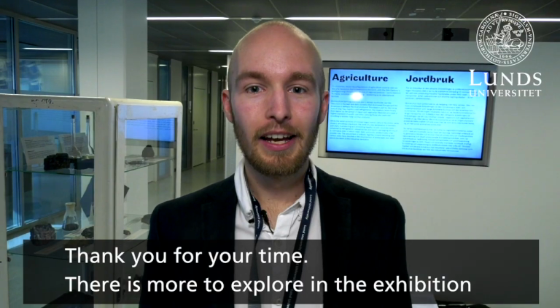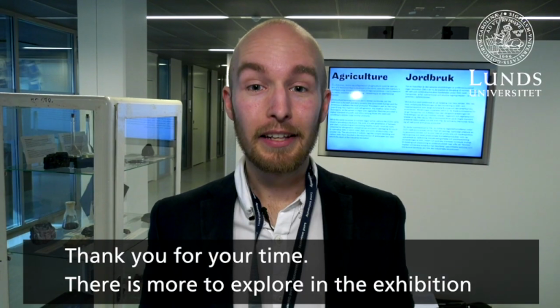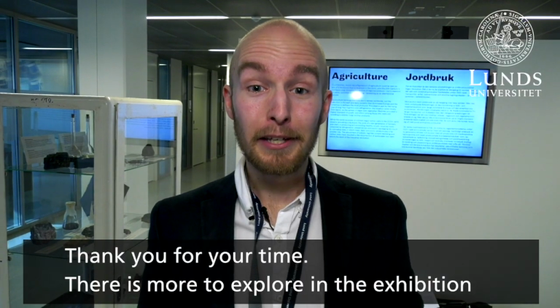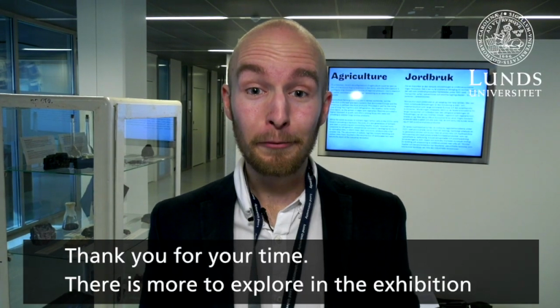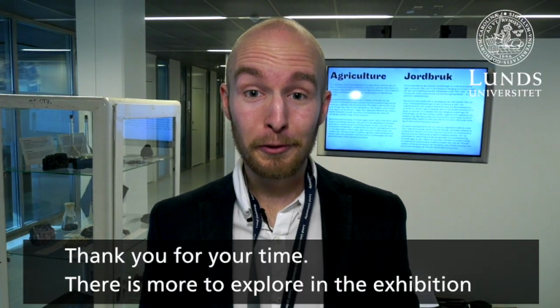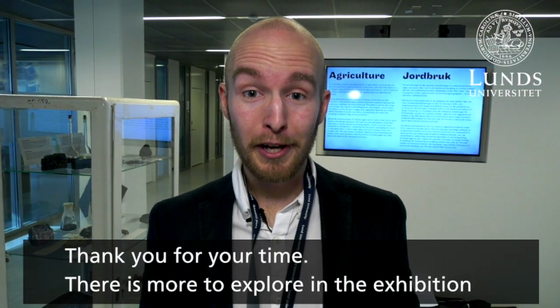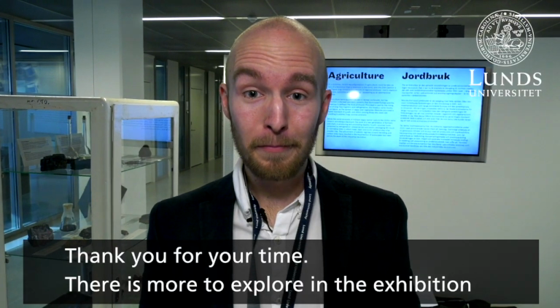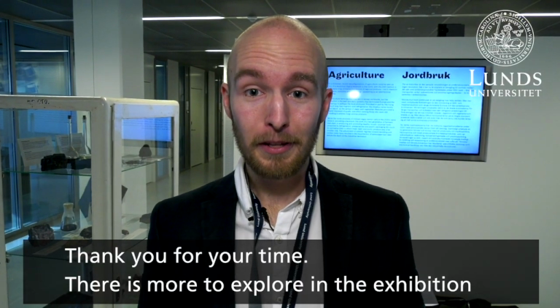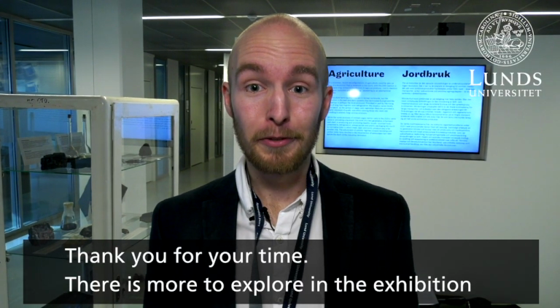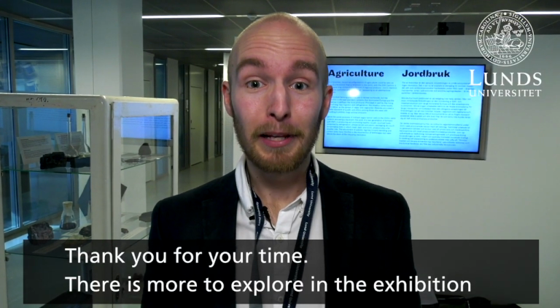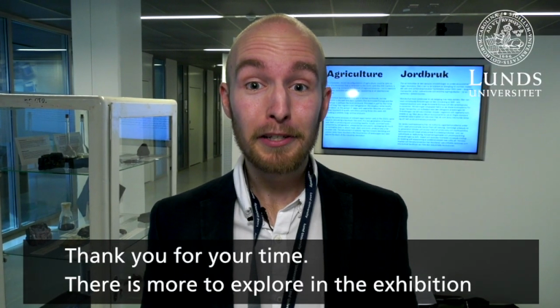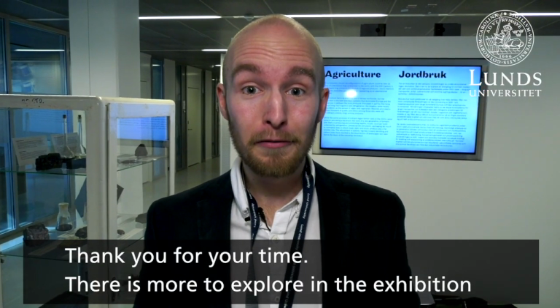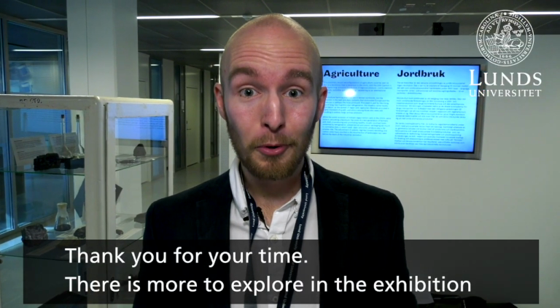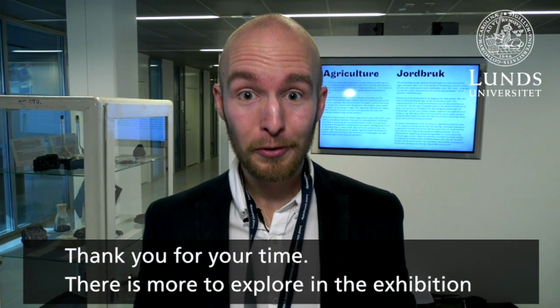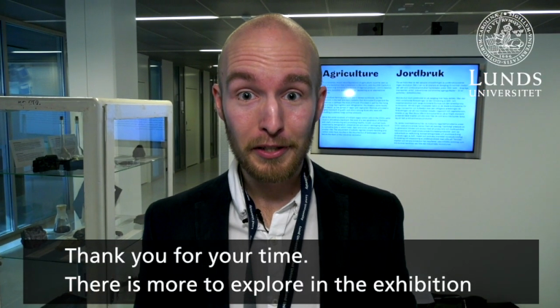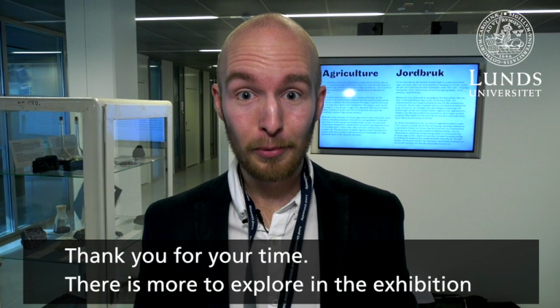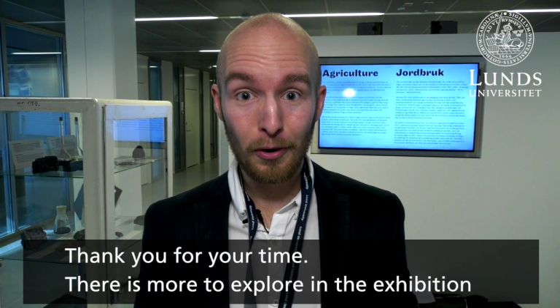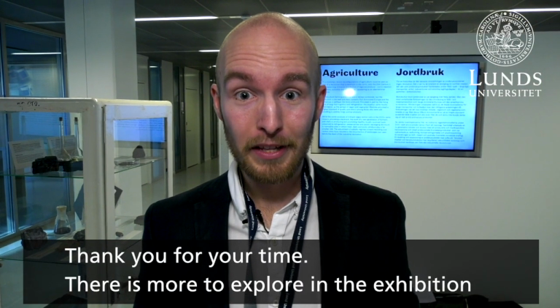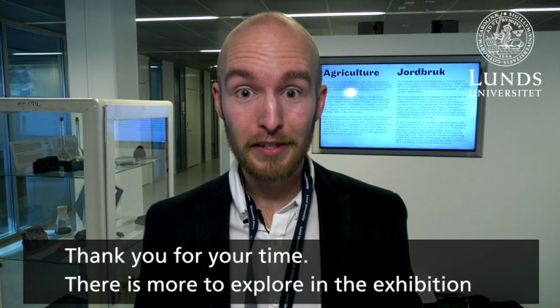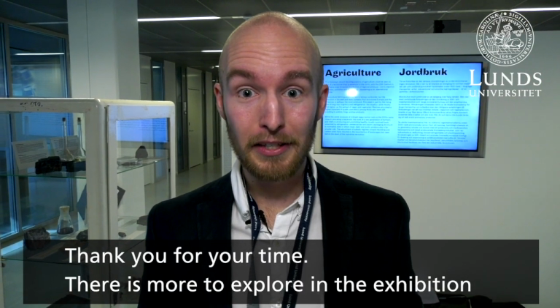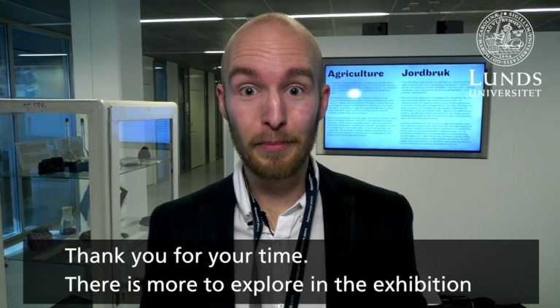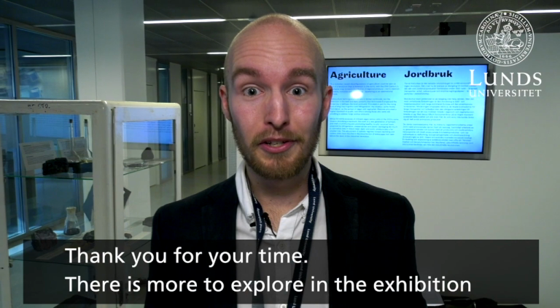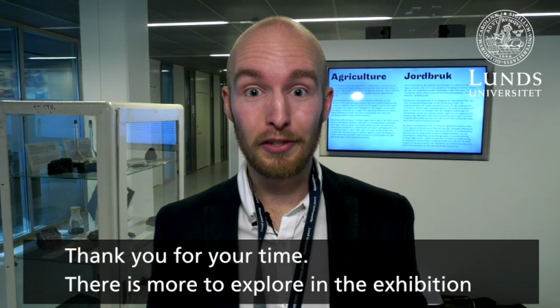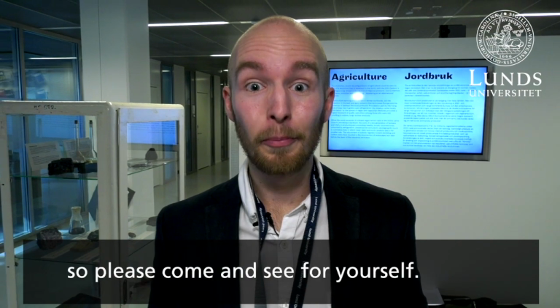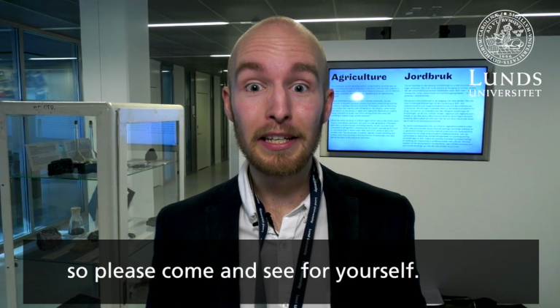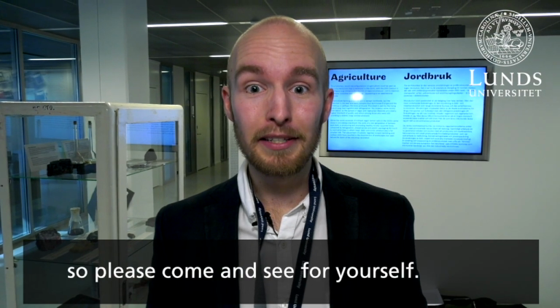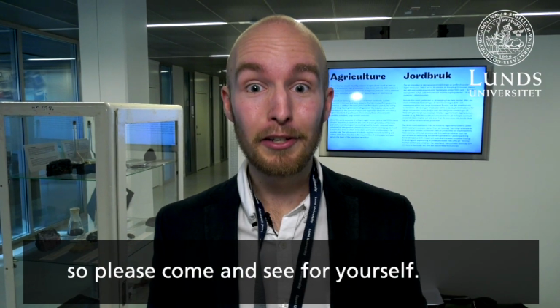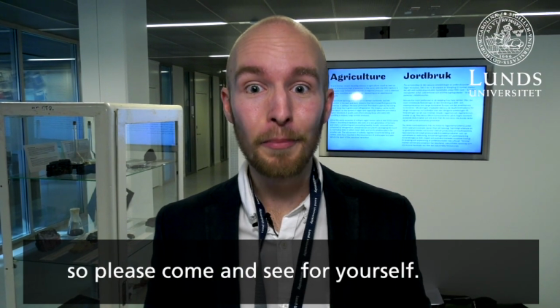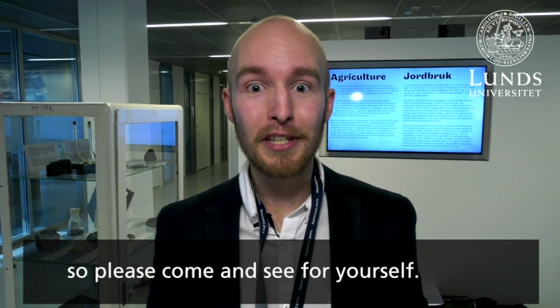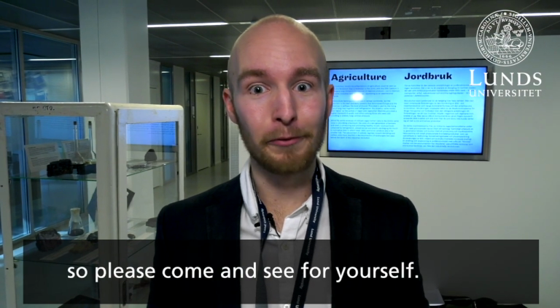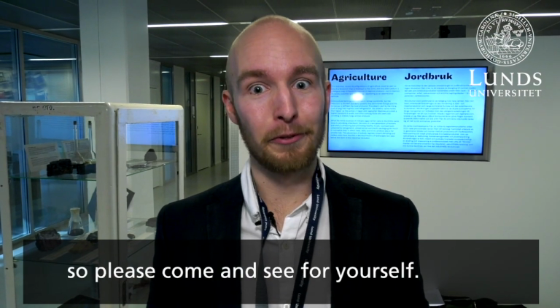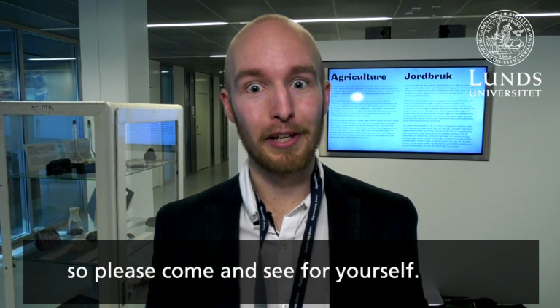Thank you for your time. There's plenty more to explore in this exhibition, so please come see for yourself.